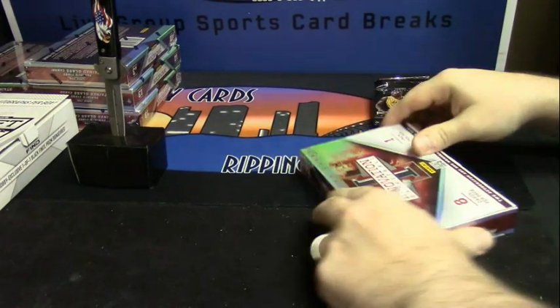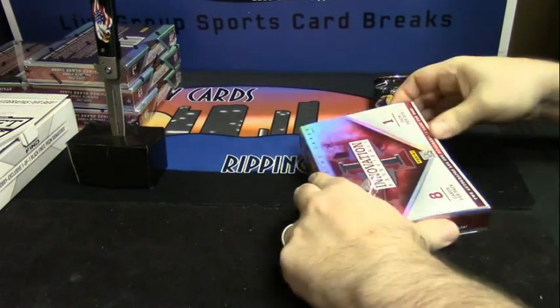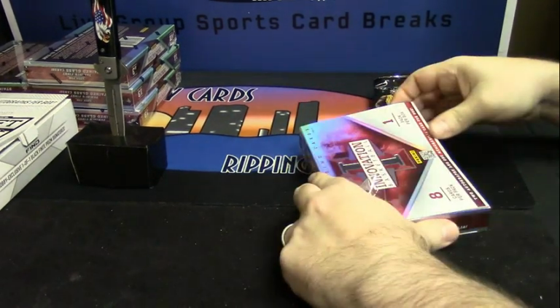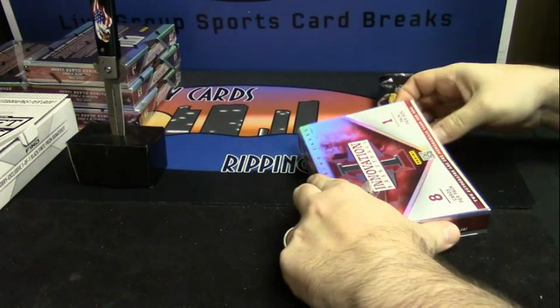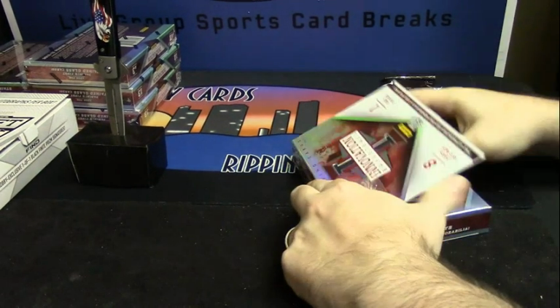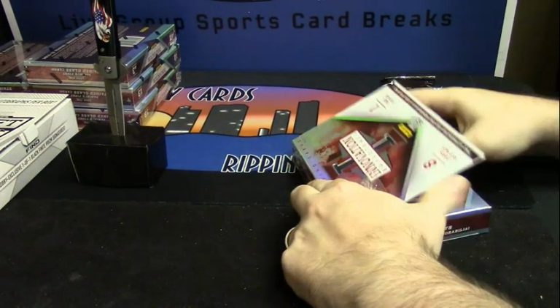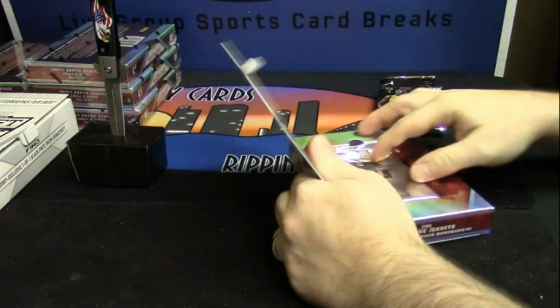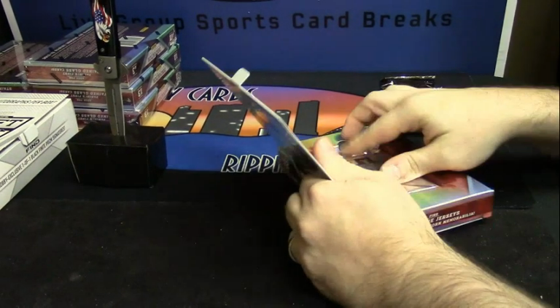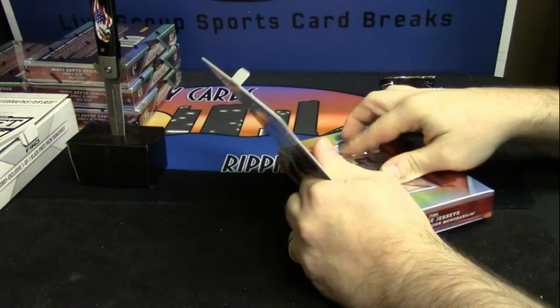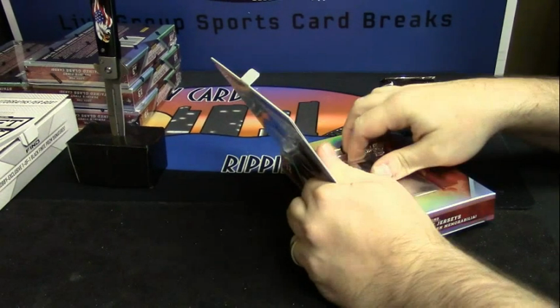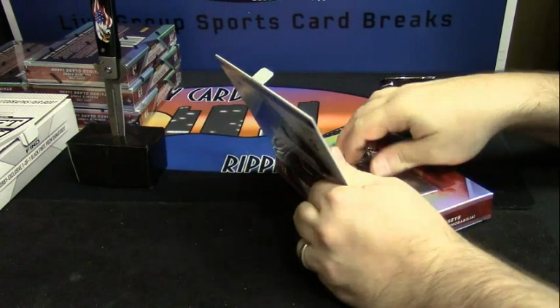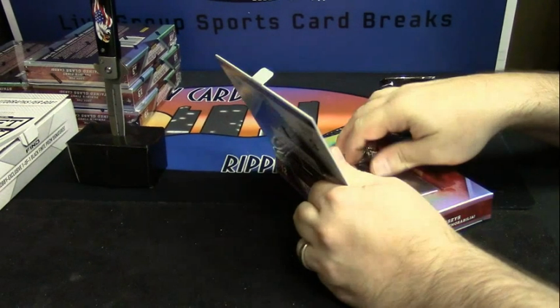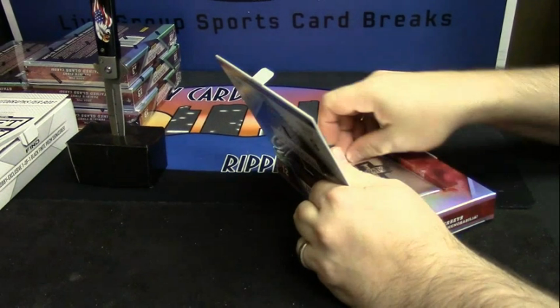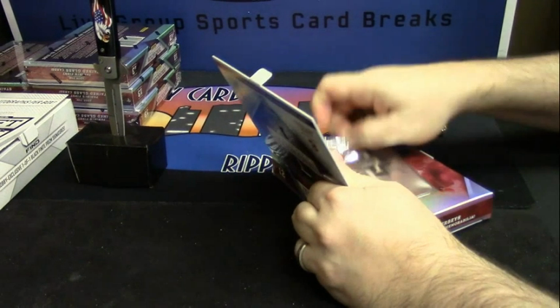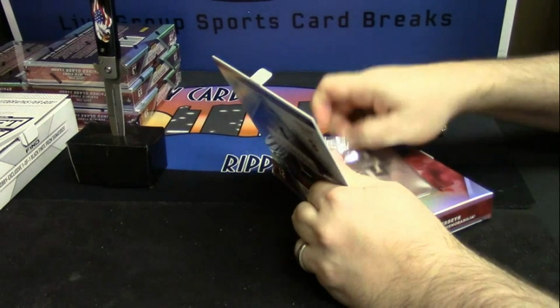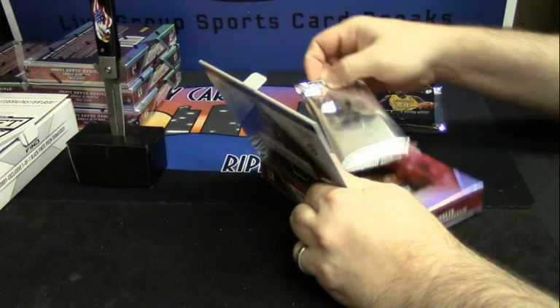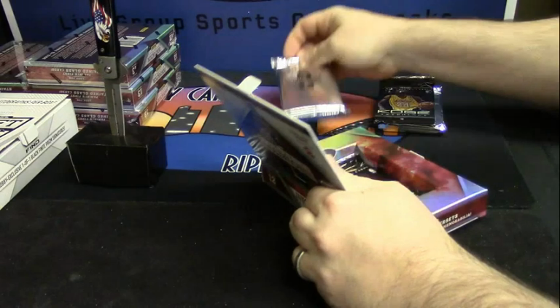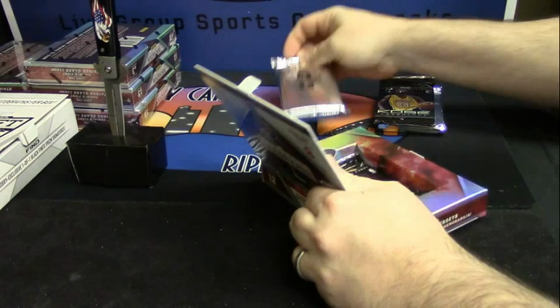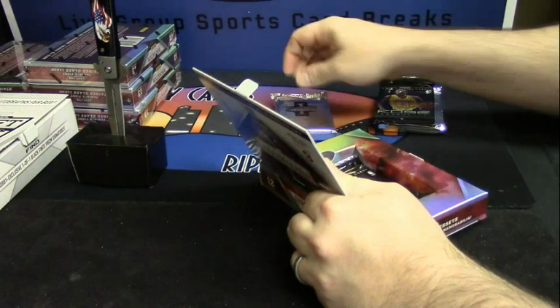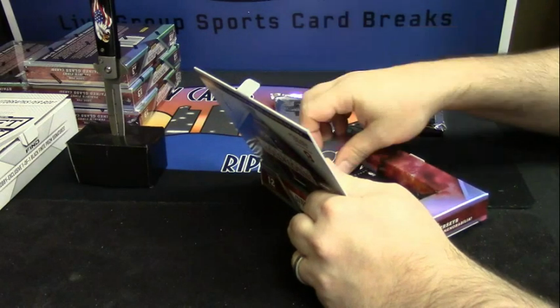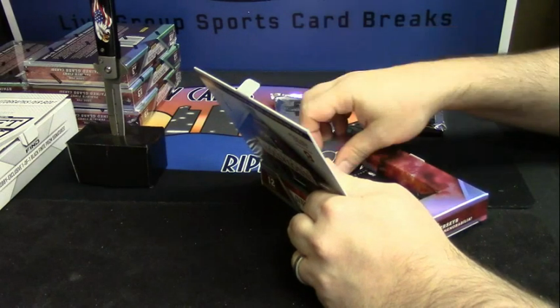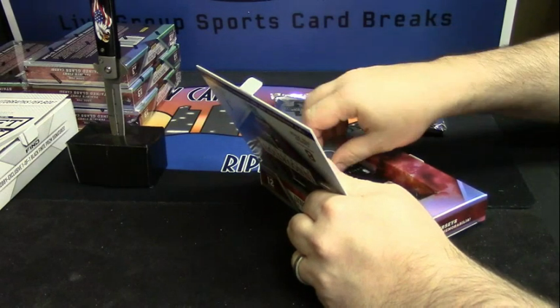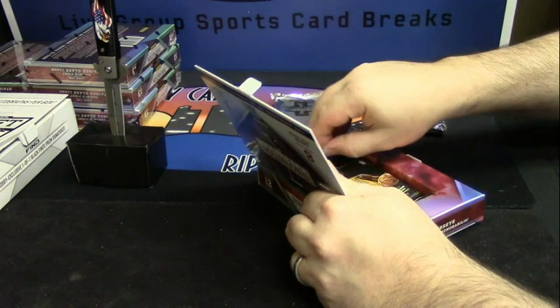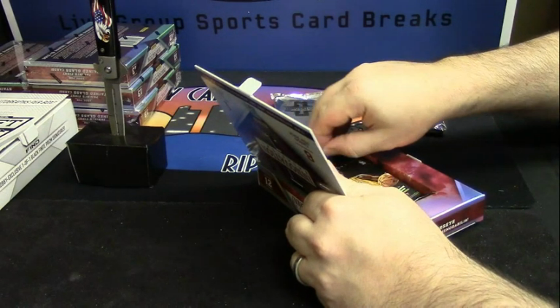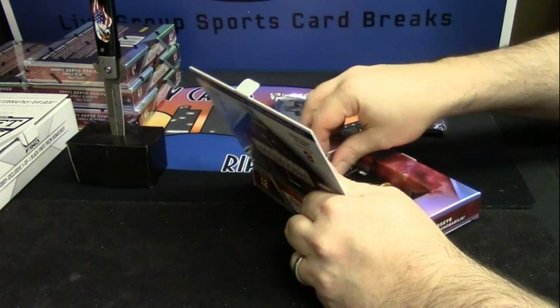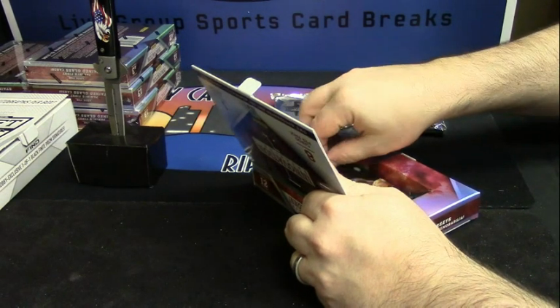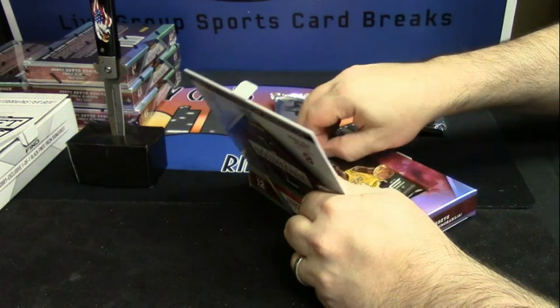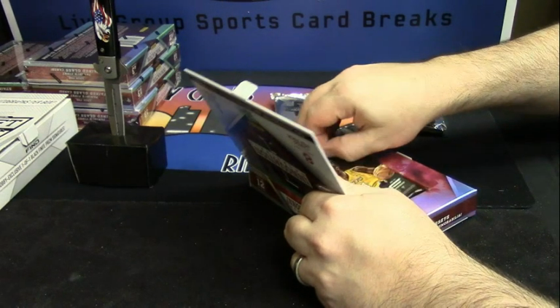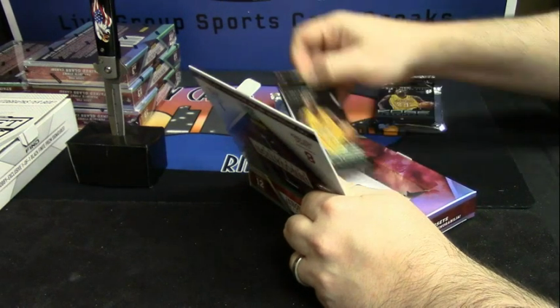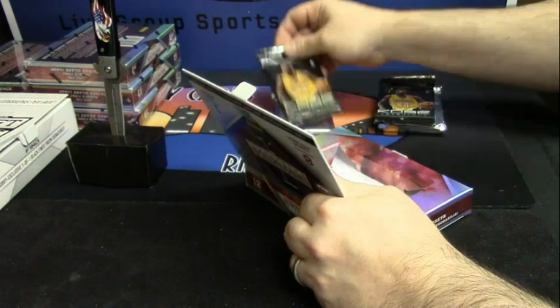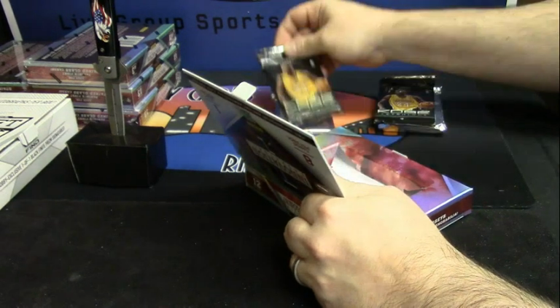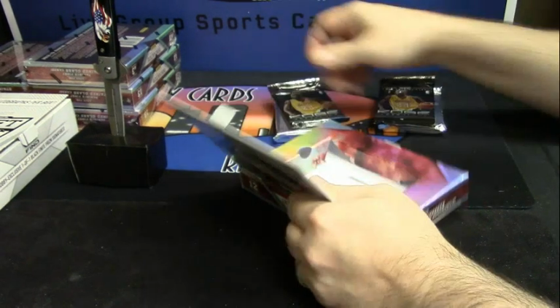Man, I've got to do the hammer. I've got to drop the hammer.